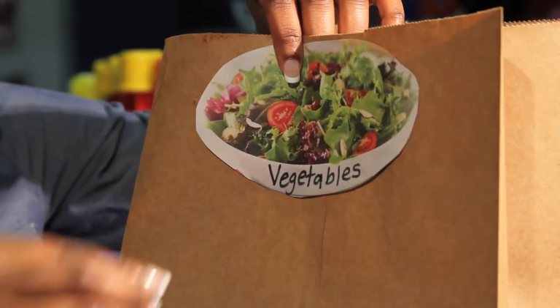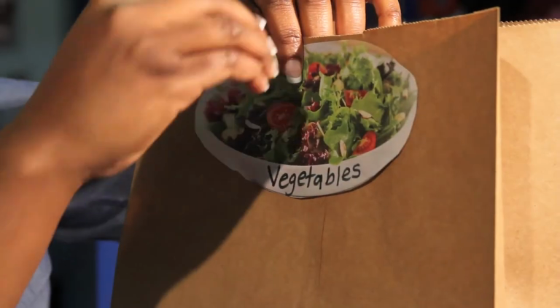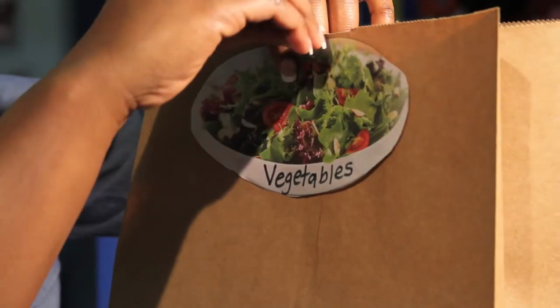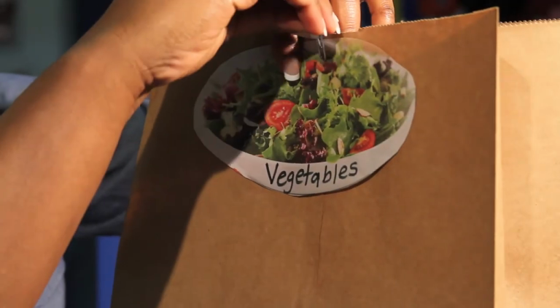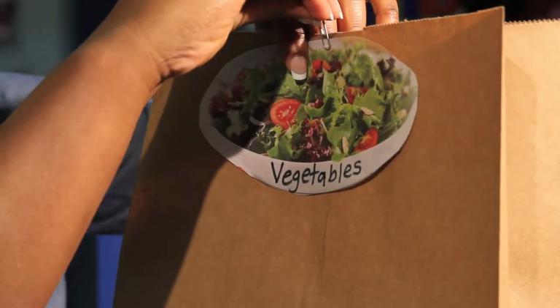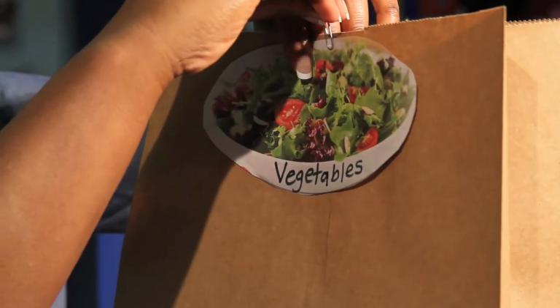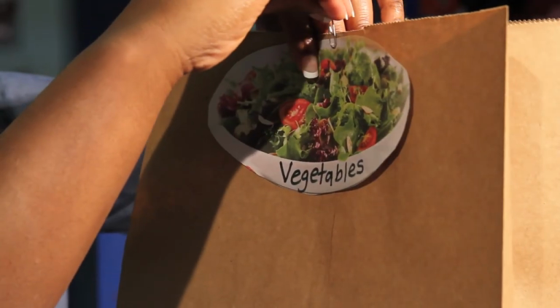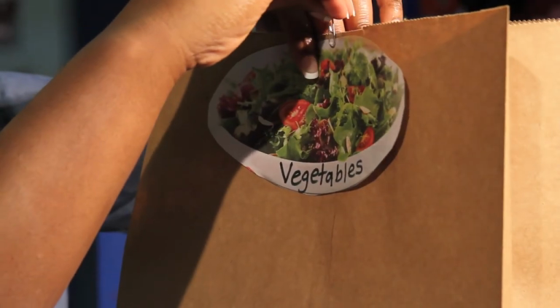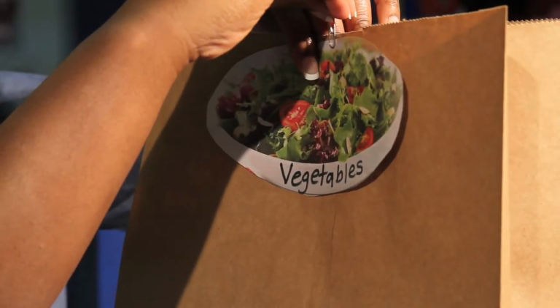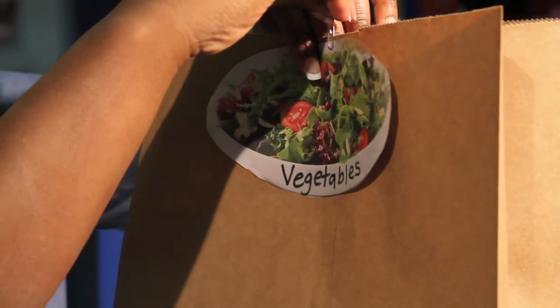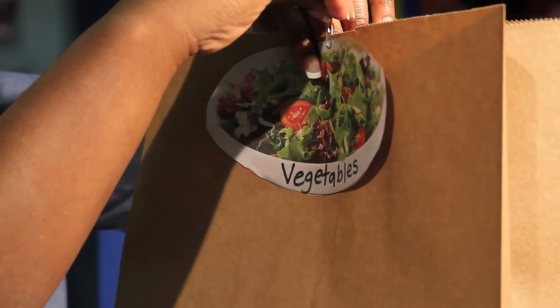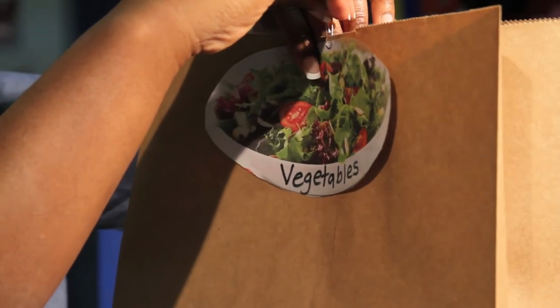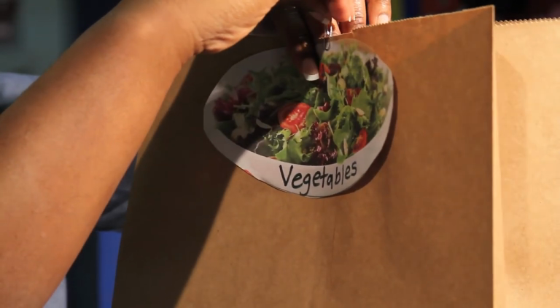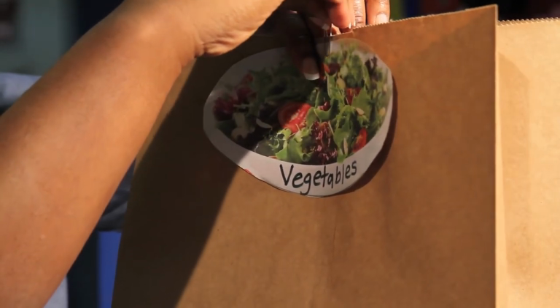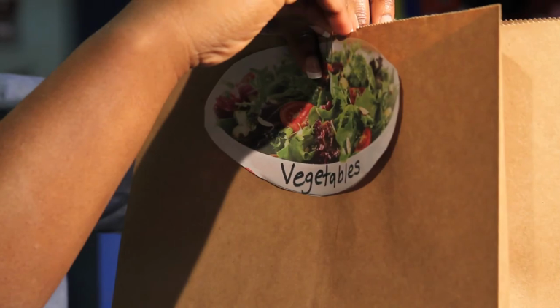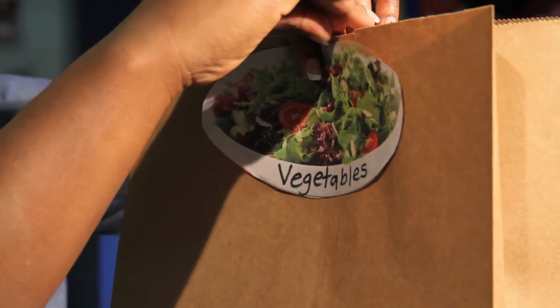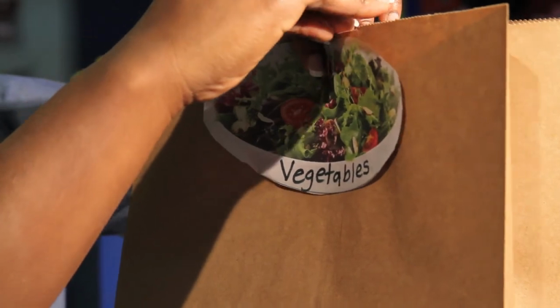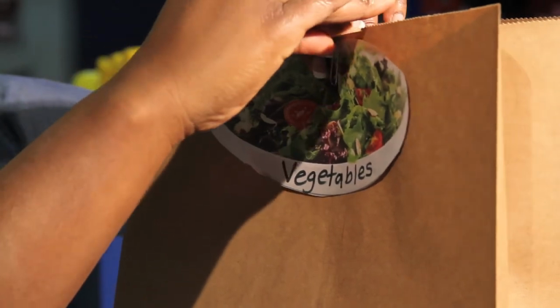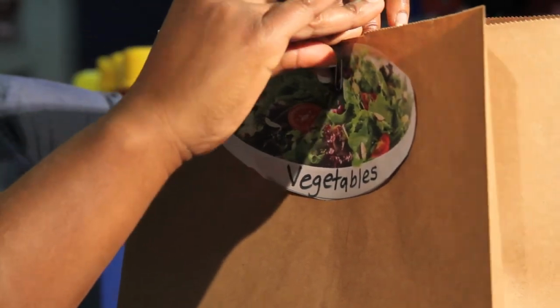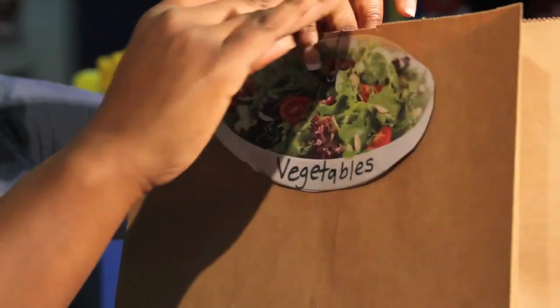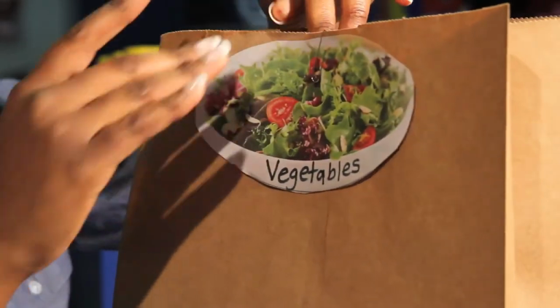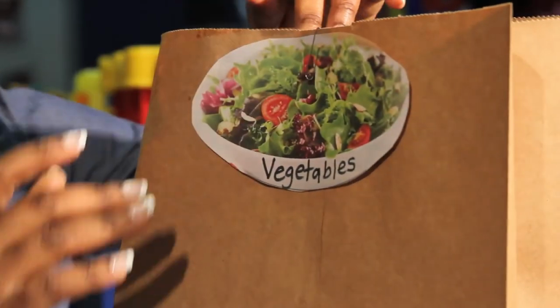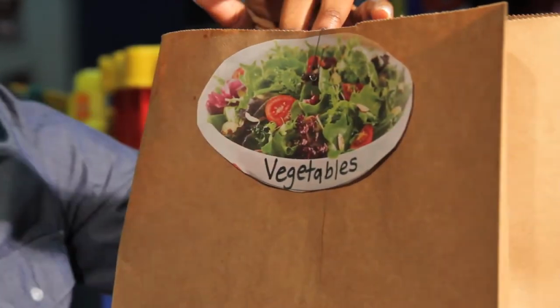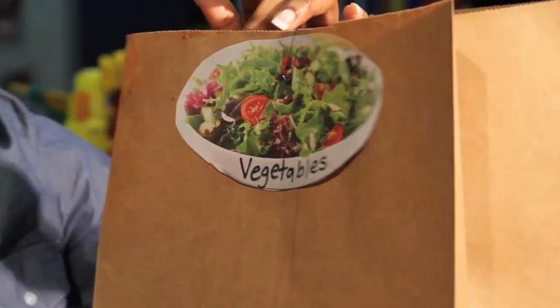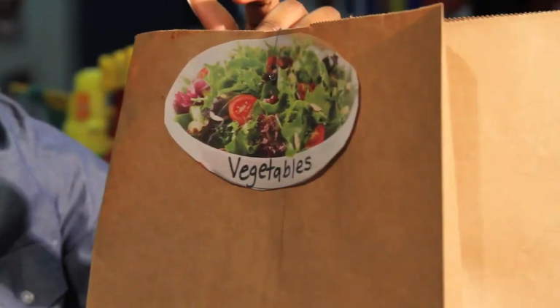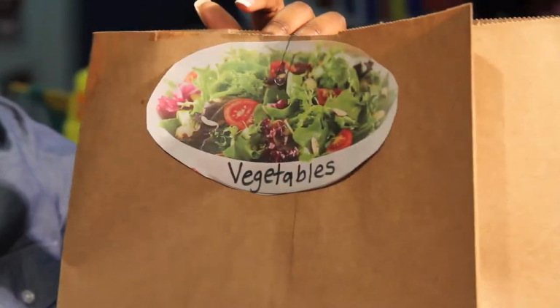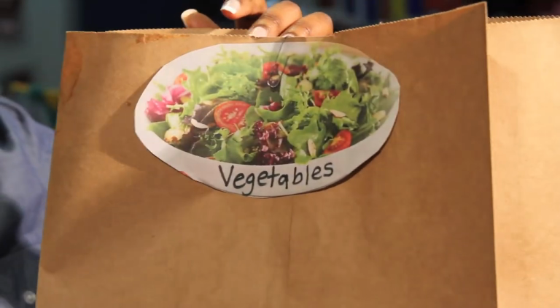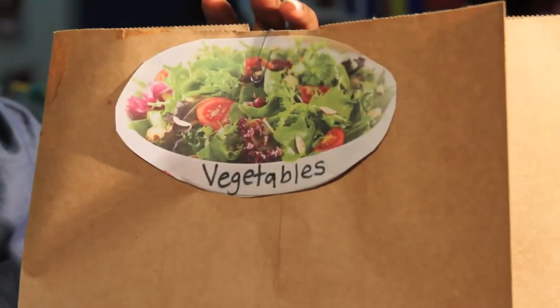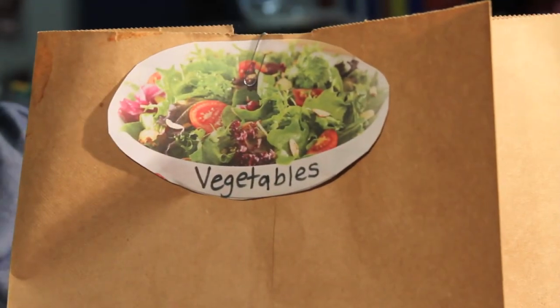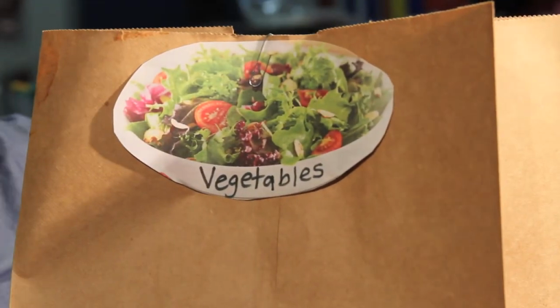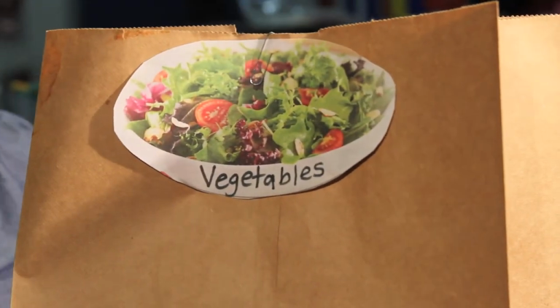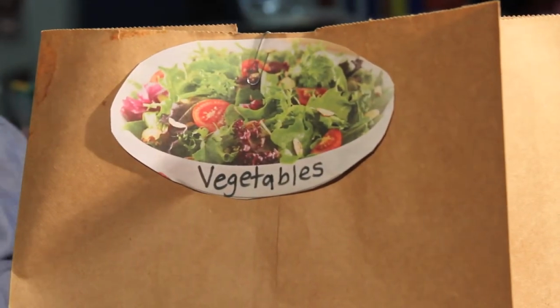You can use a paper clip to attach the picture so you can change them out easily for each shopping trip.